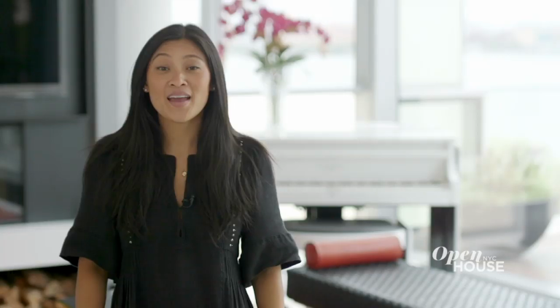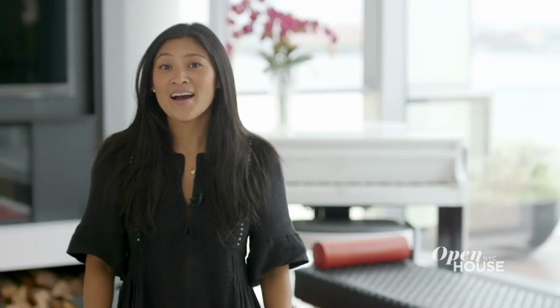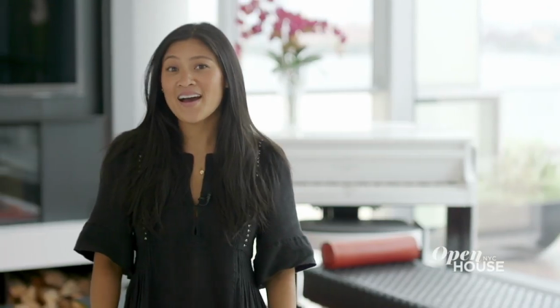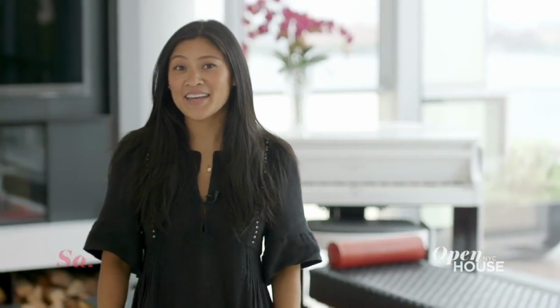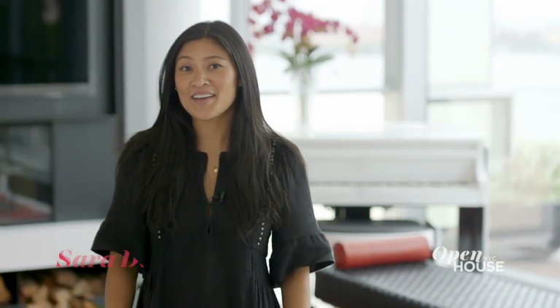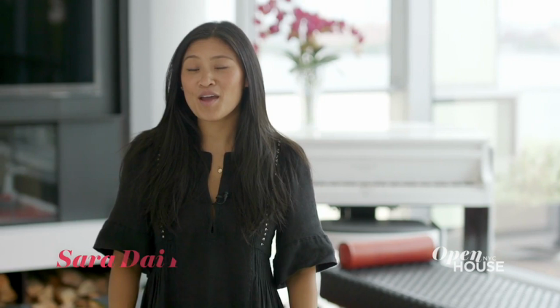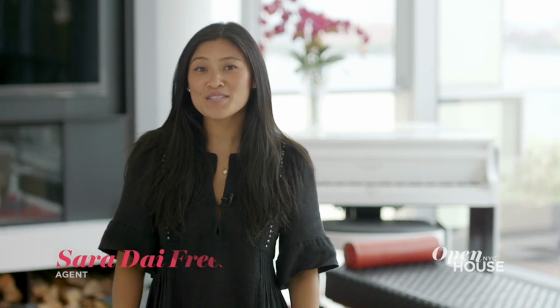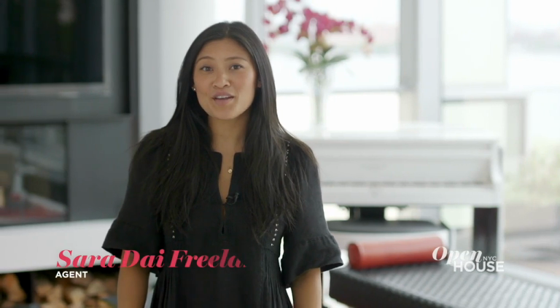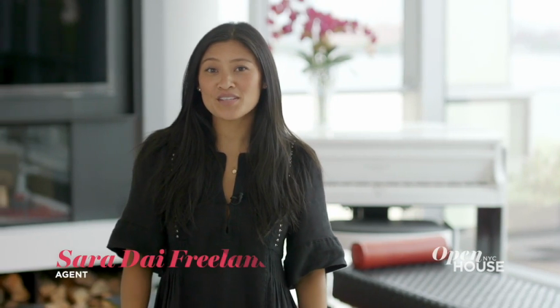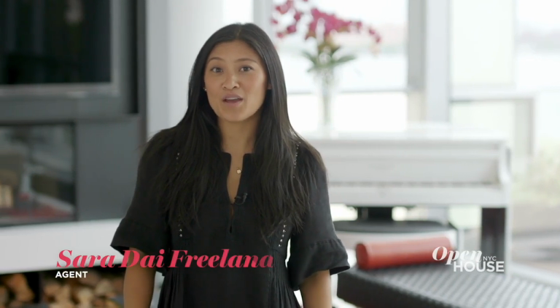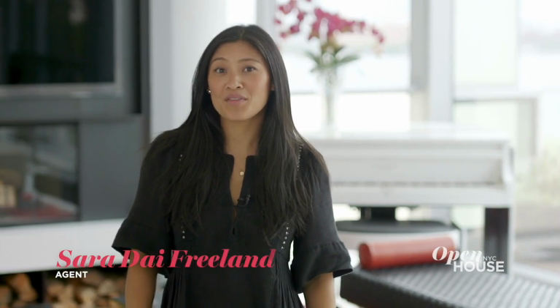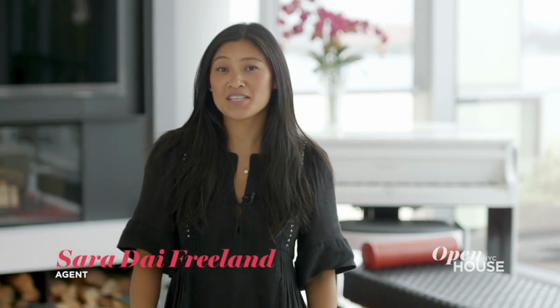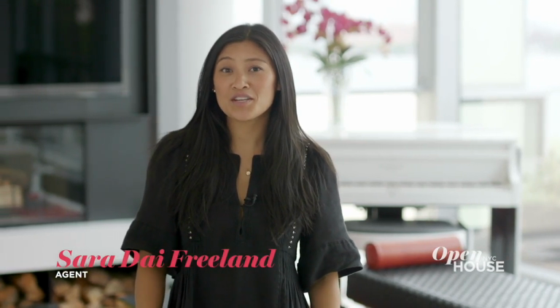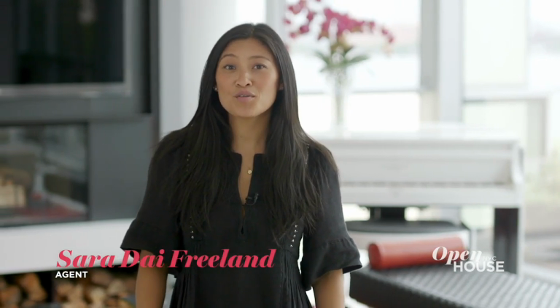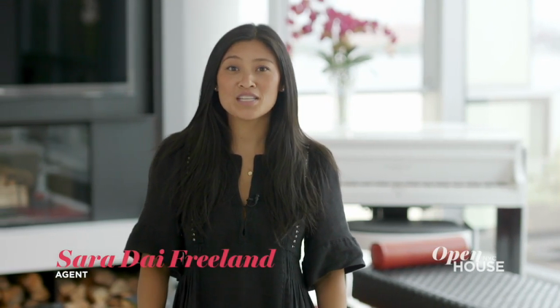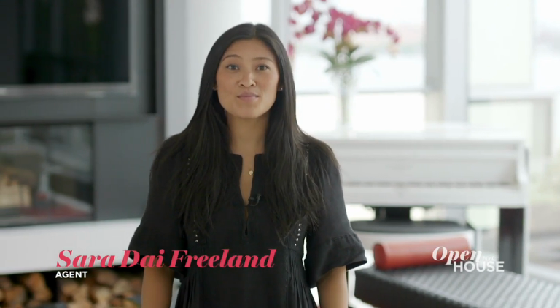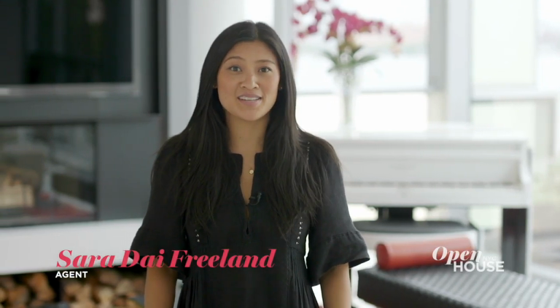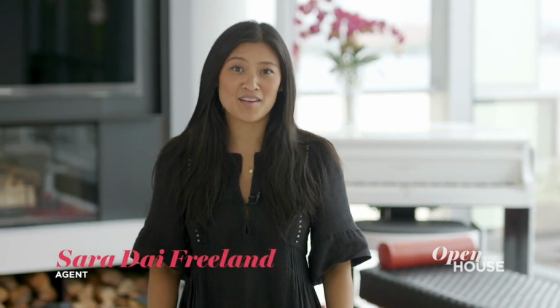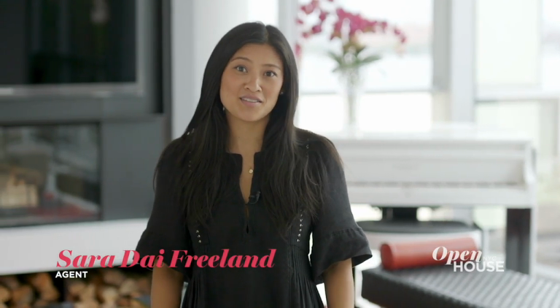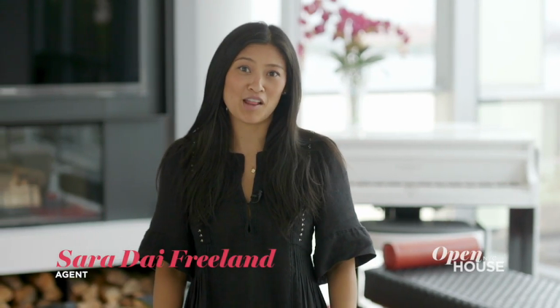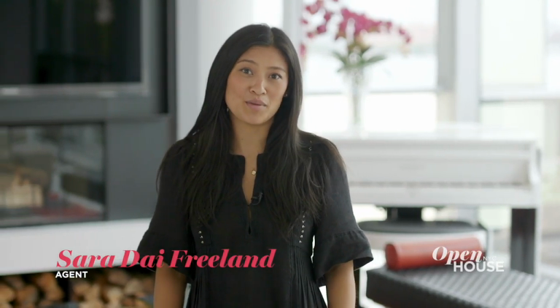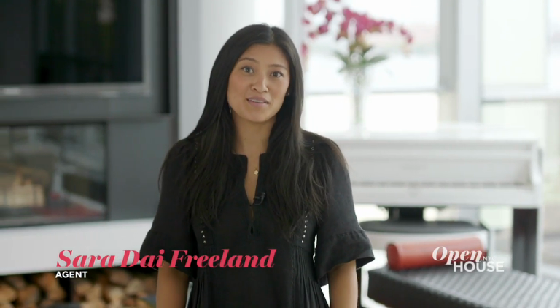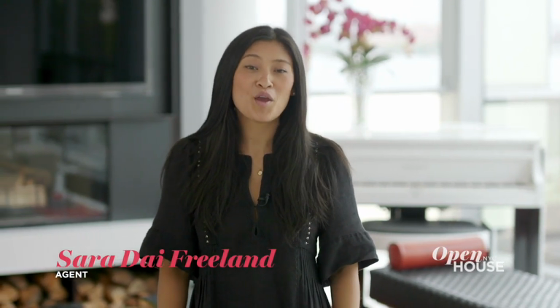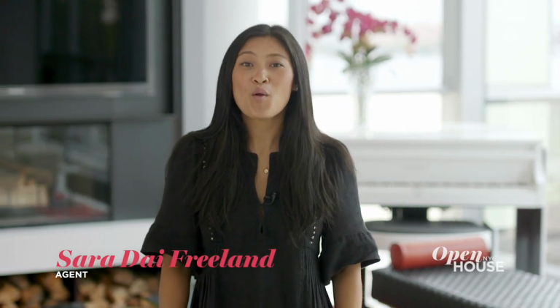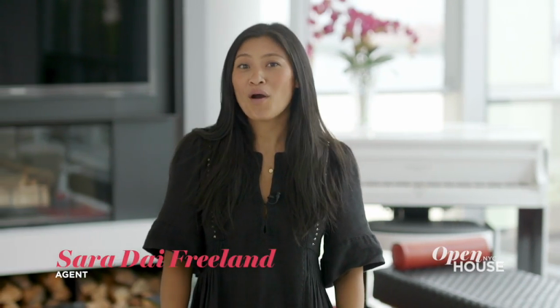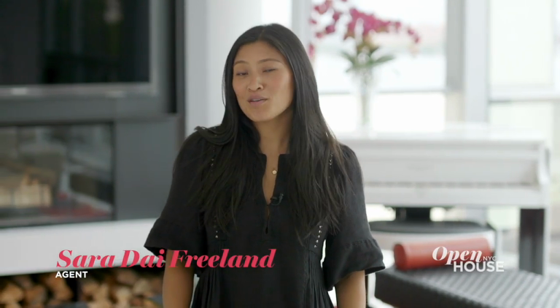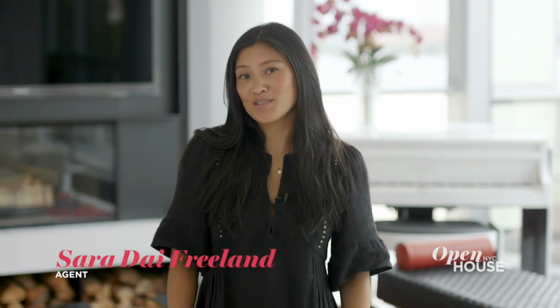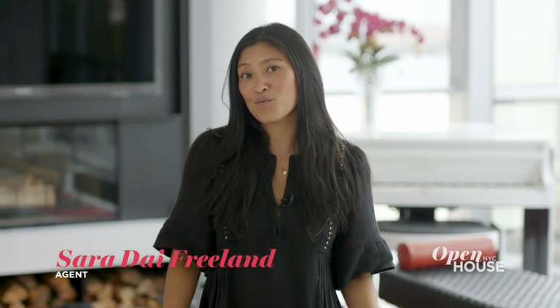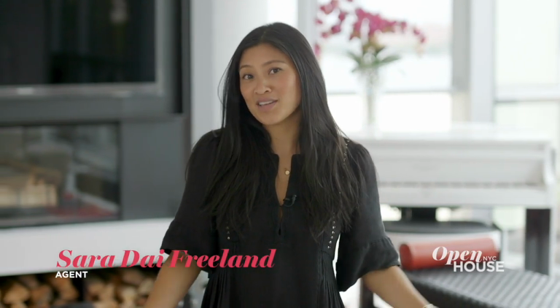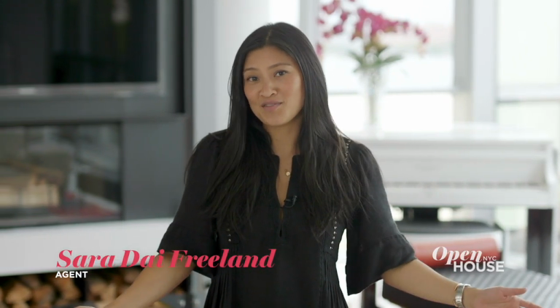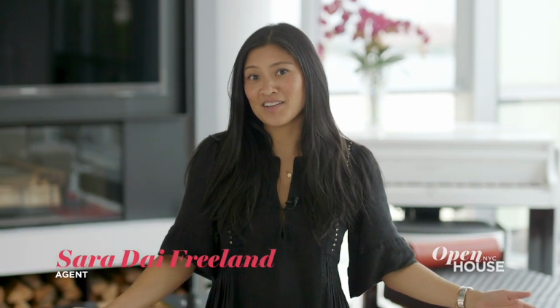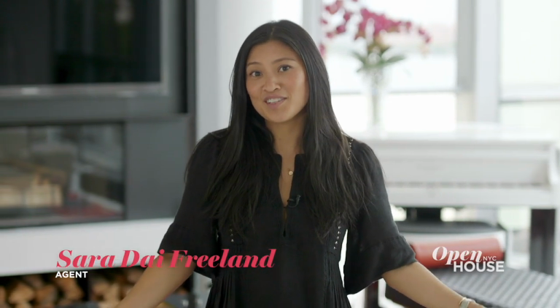Hi, I'm Sarah Dye with the De Niro team at Douglas Elliman. Welcome to the West Village.